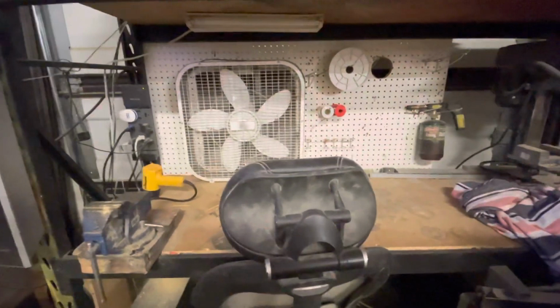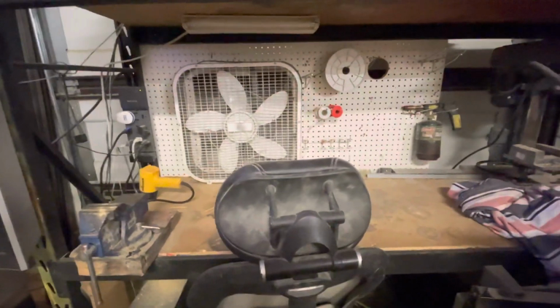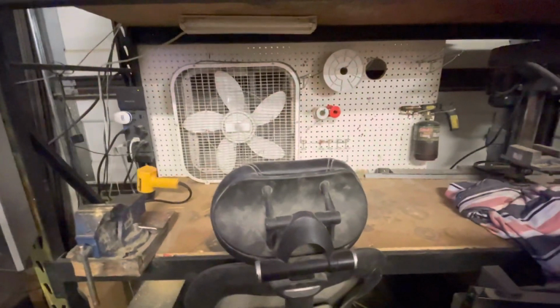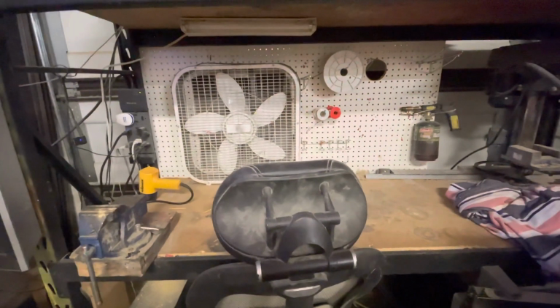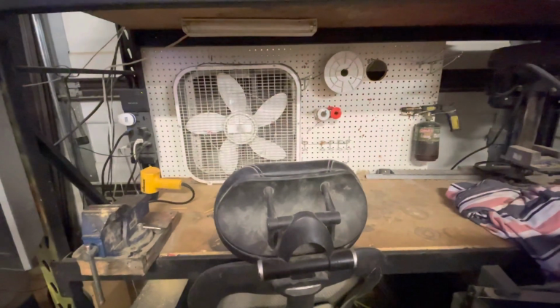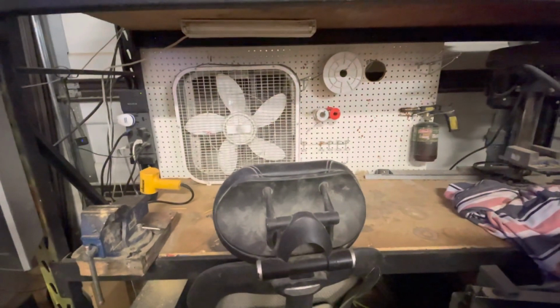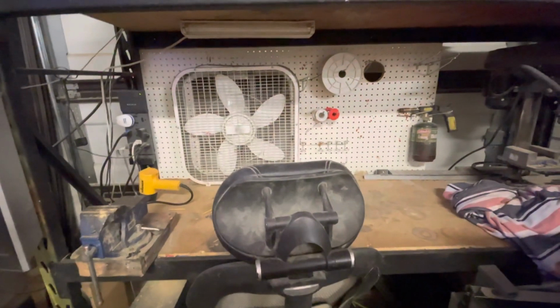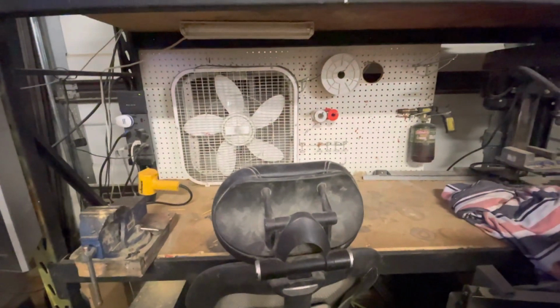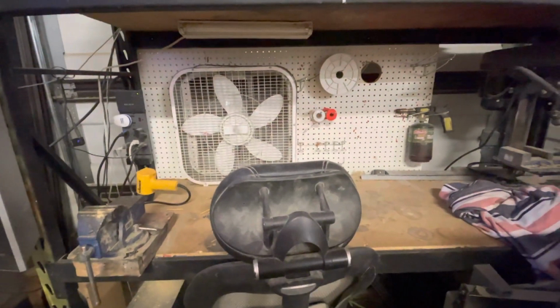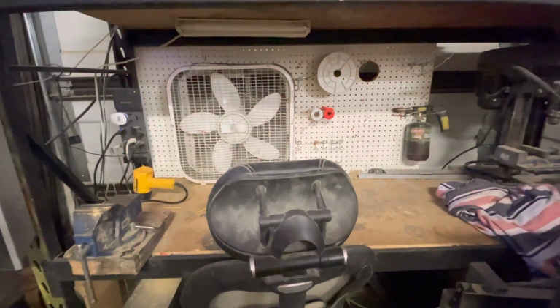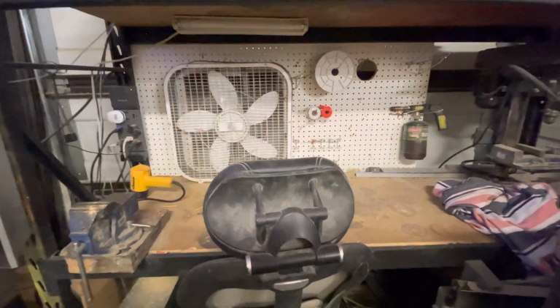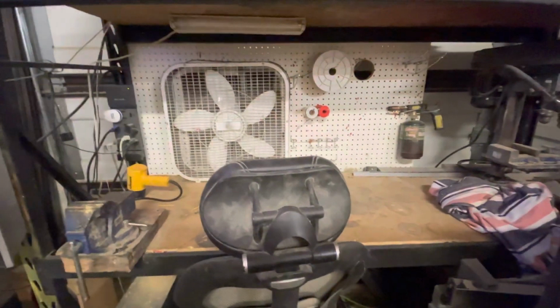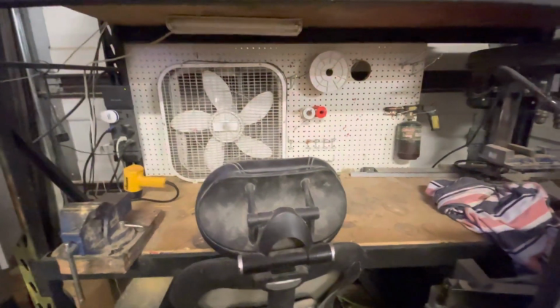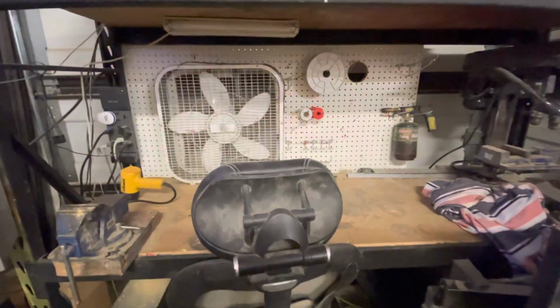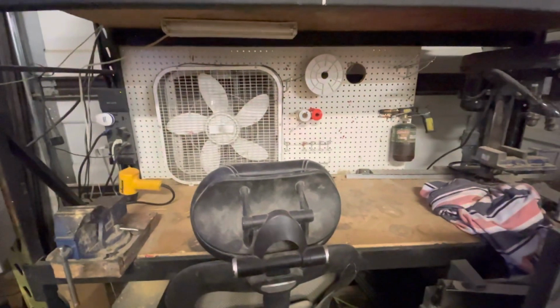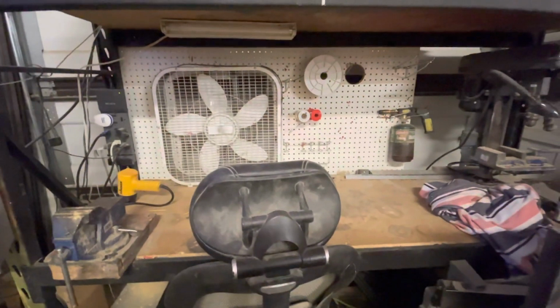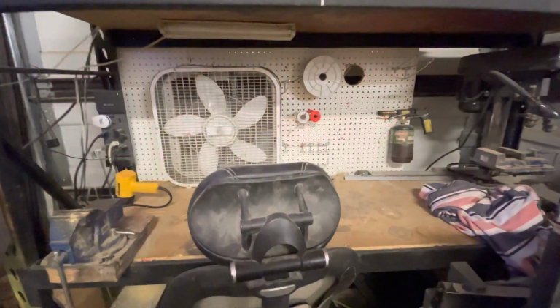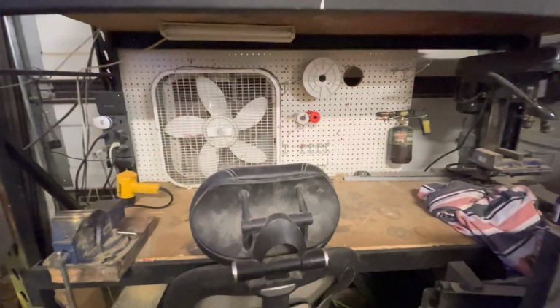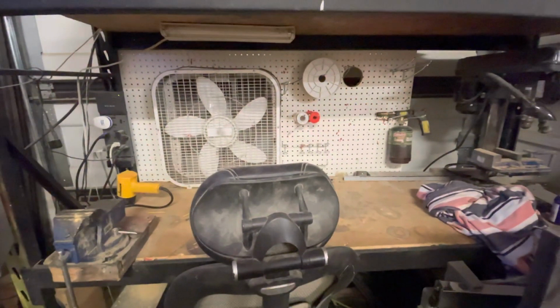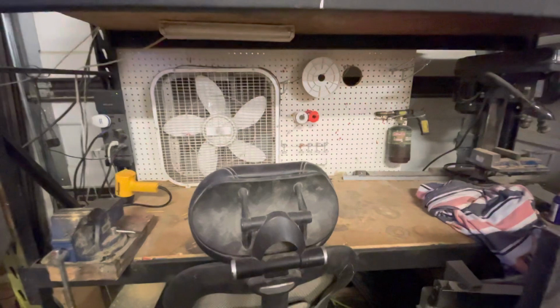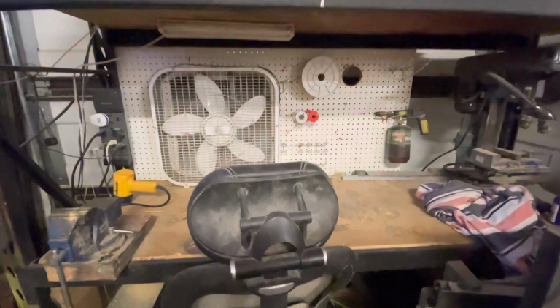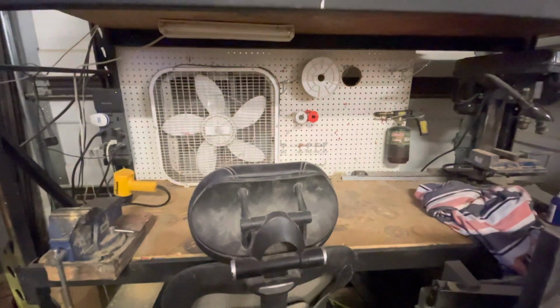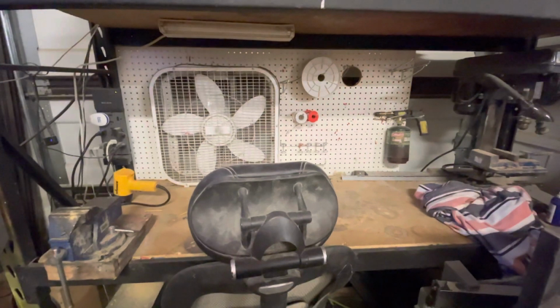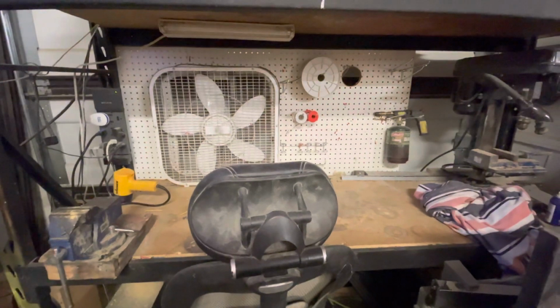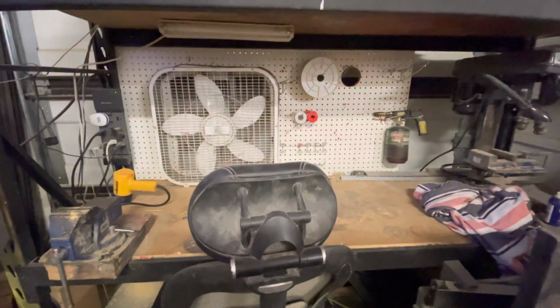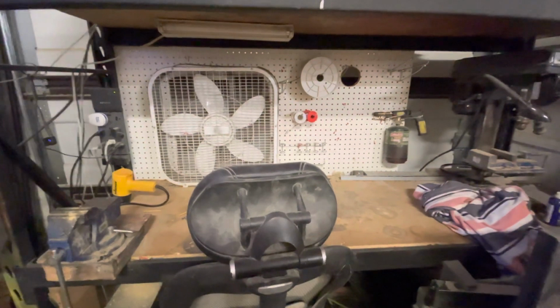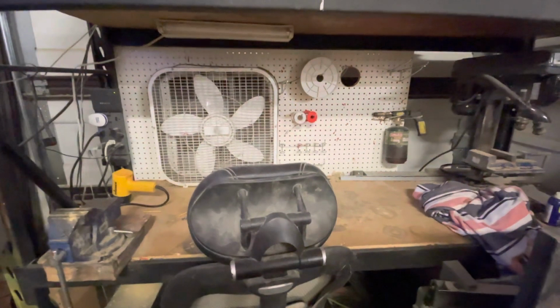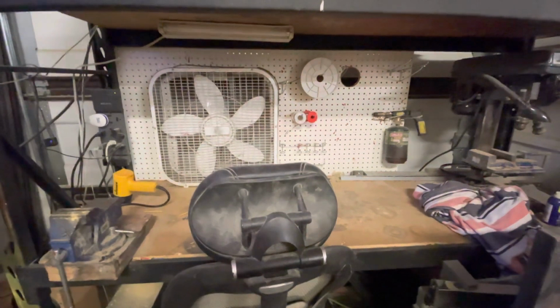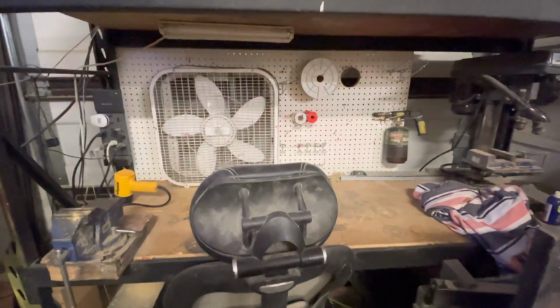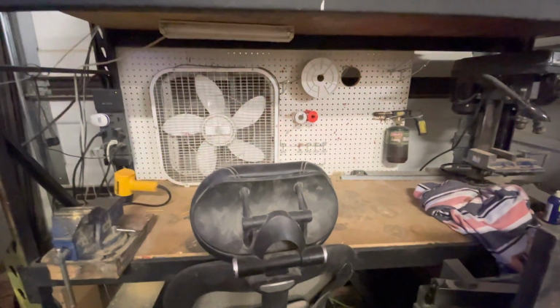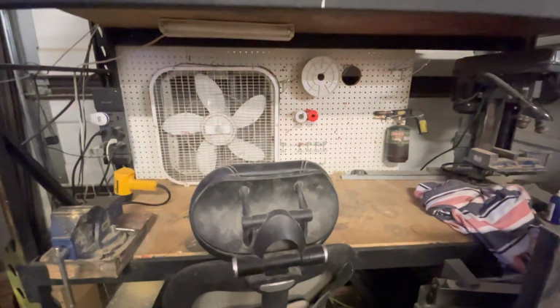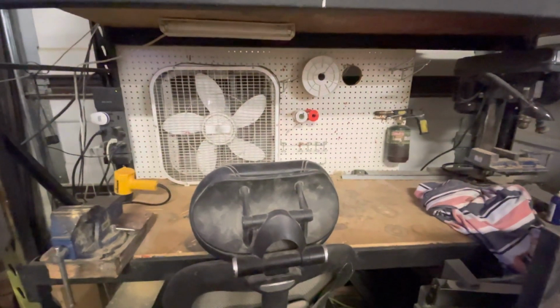This video is about the importance of pegboard. Pegboard is wonderful. Nobody ever talks about this.